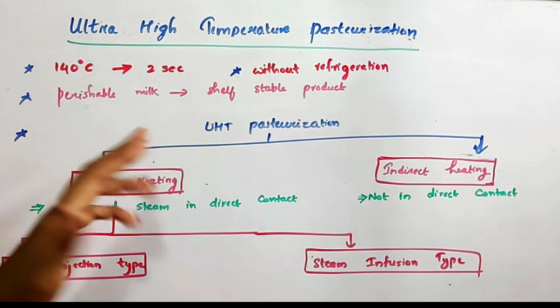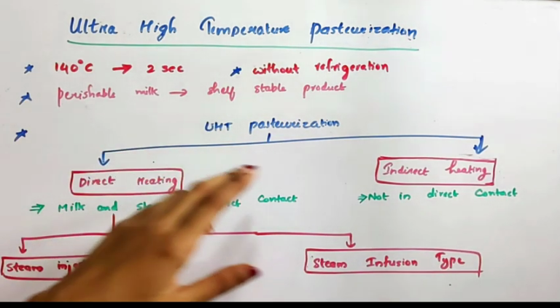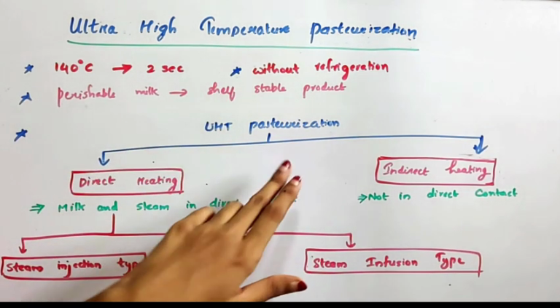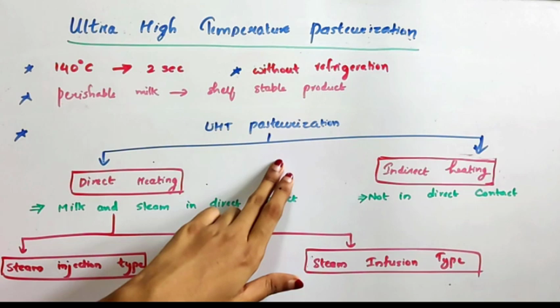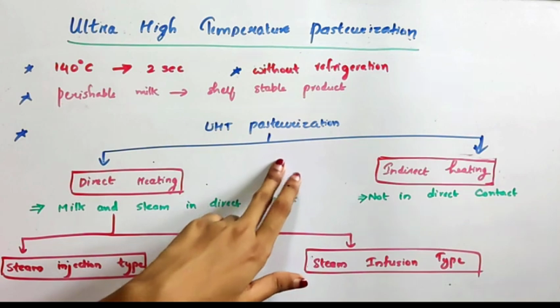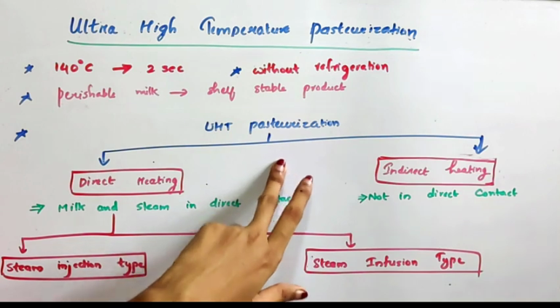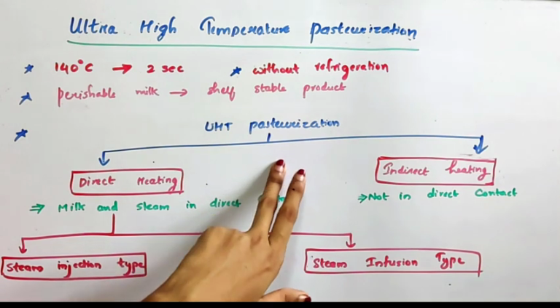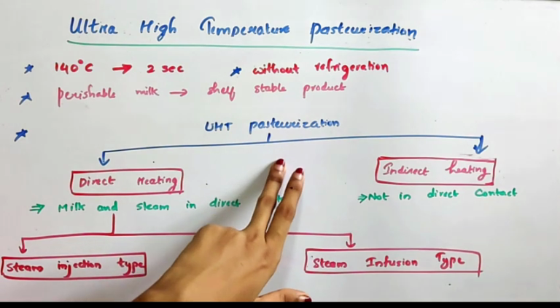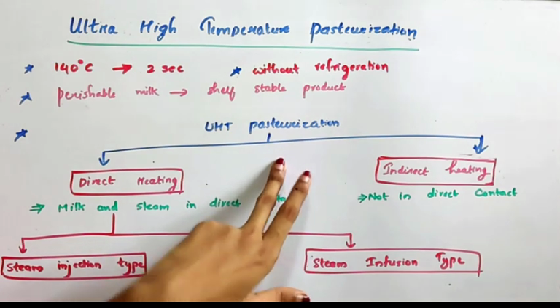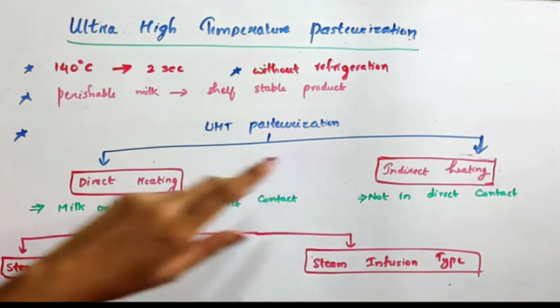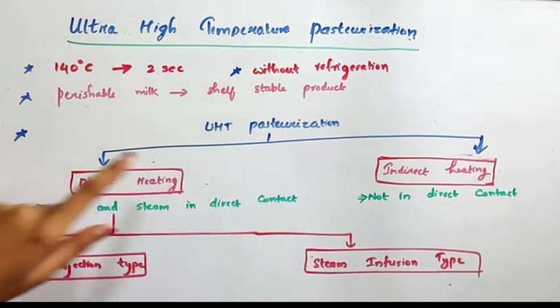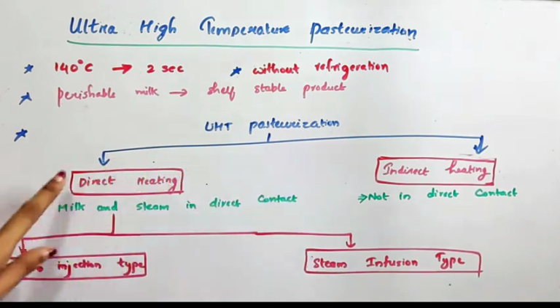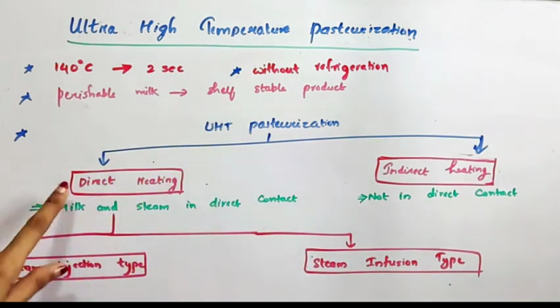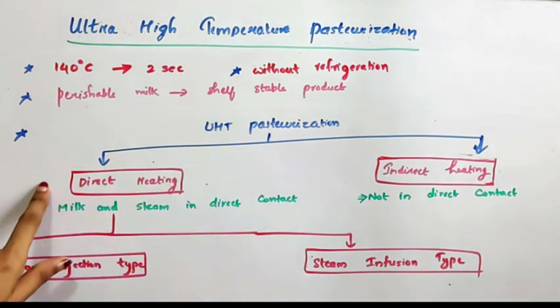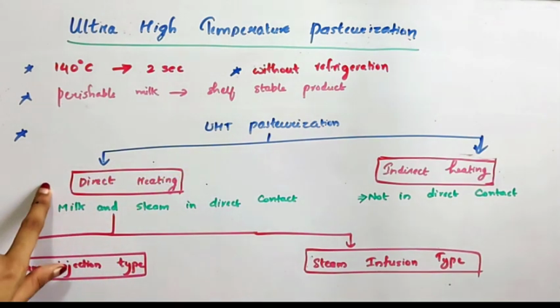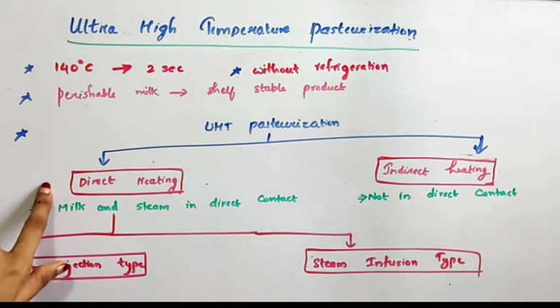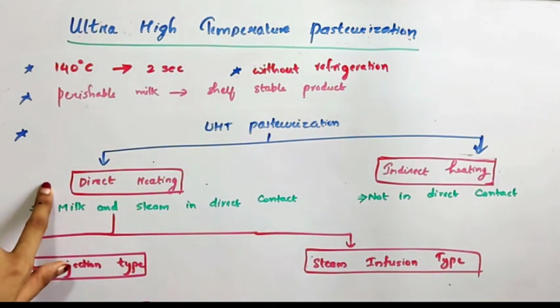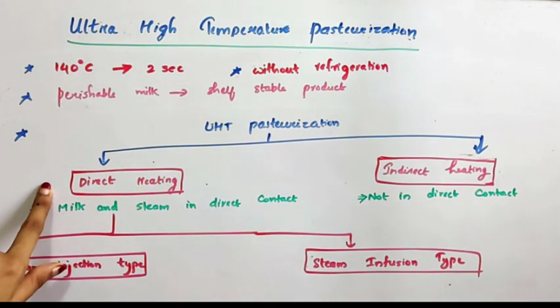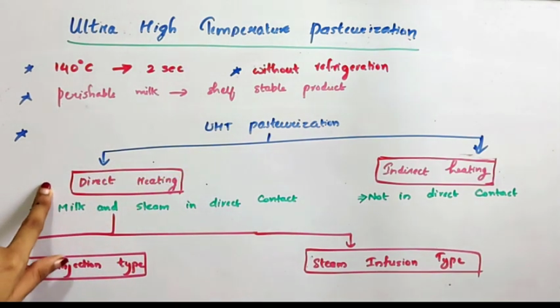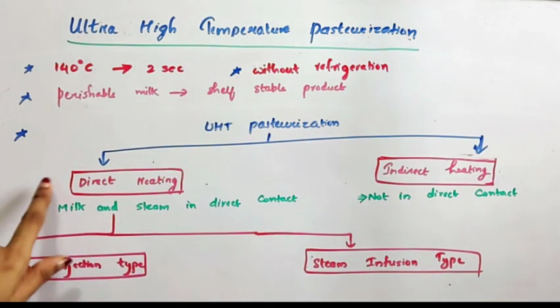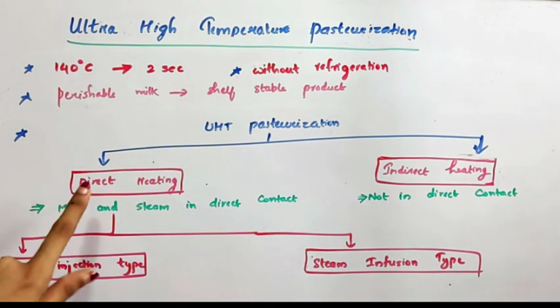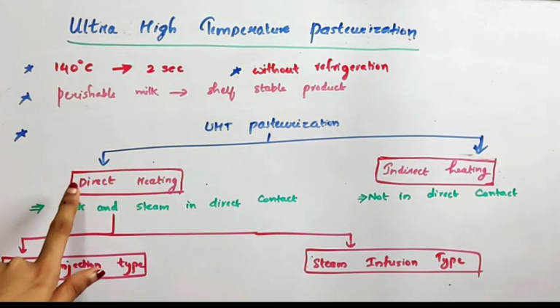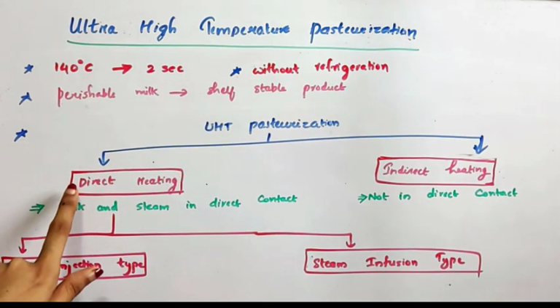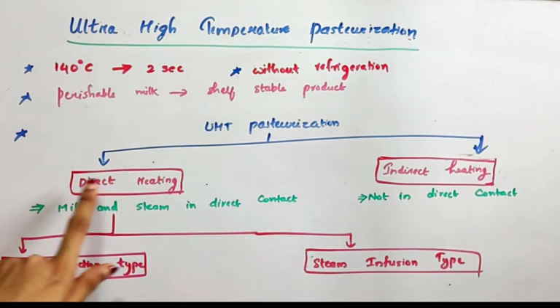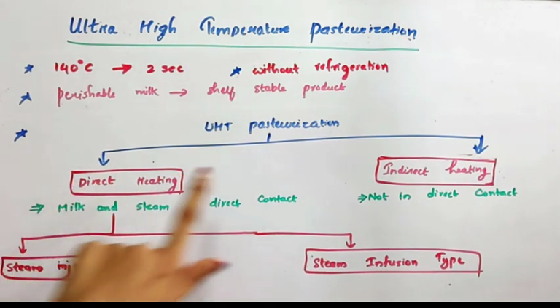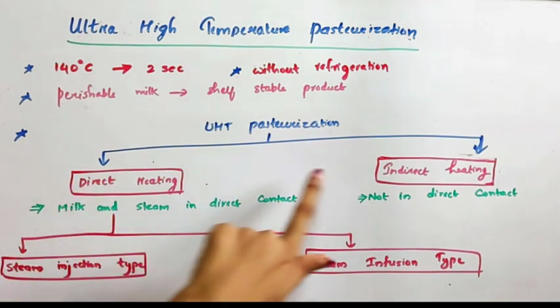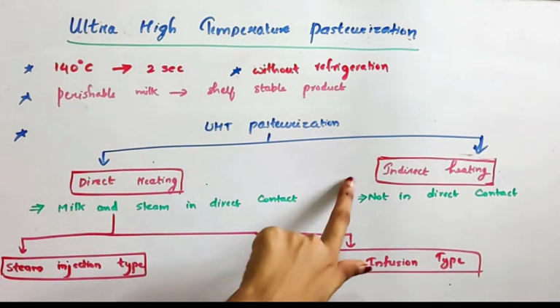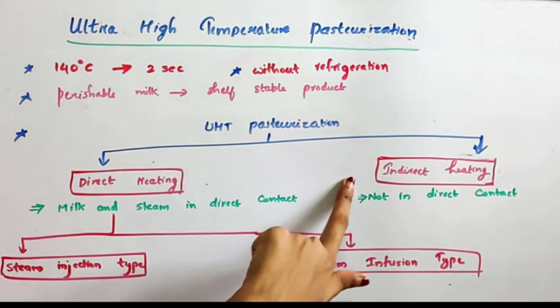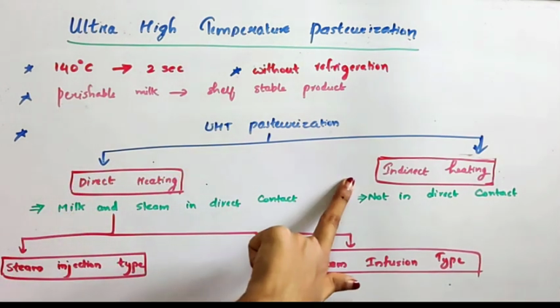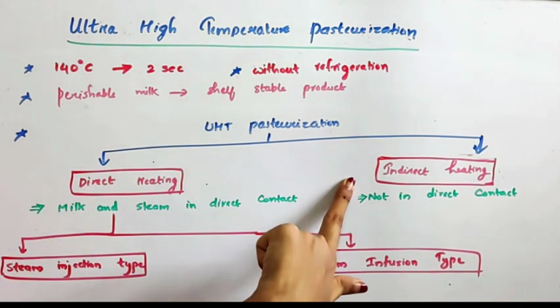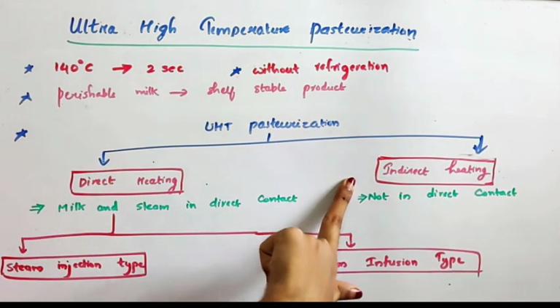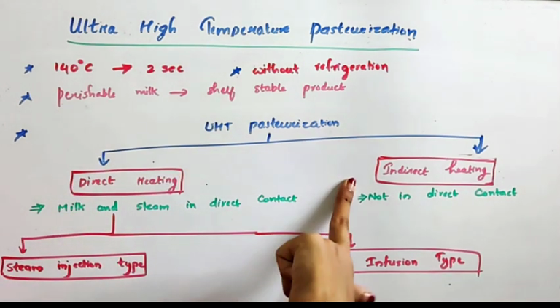Ultra high temperature pasteurization can be done in two different ways: direct heating and indirect heating.